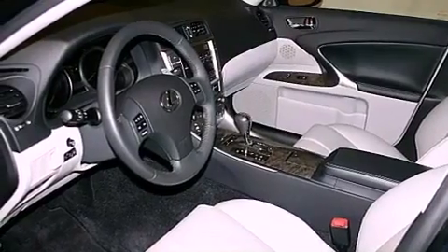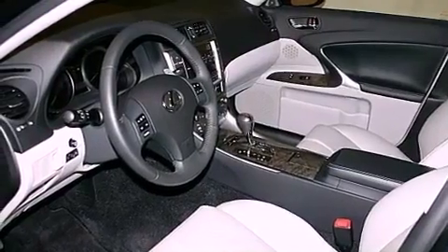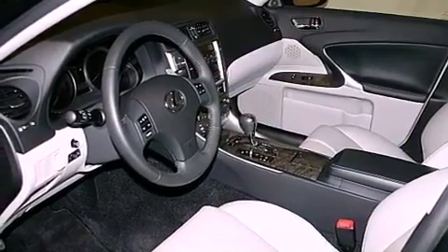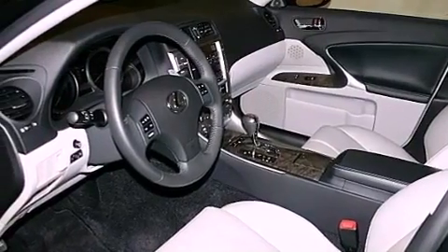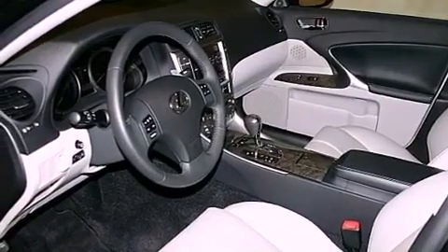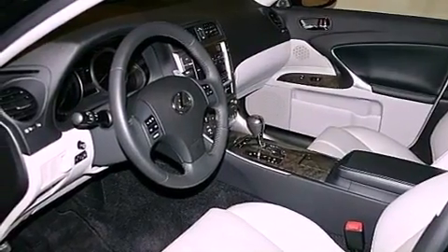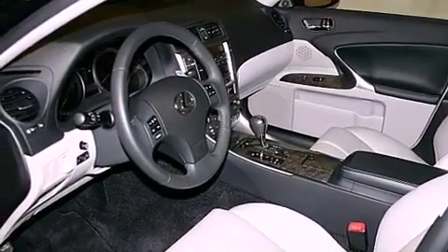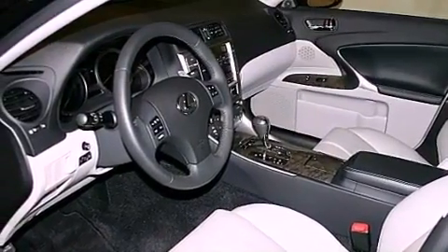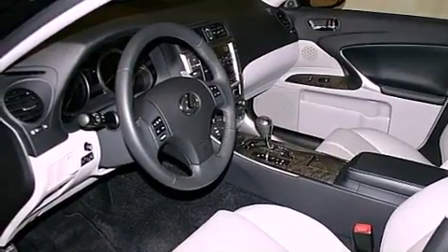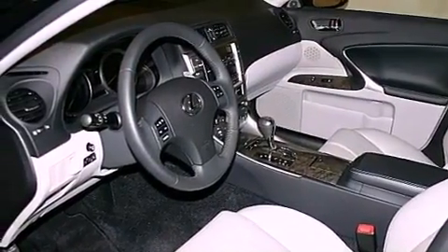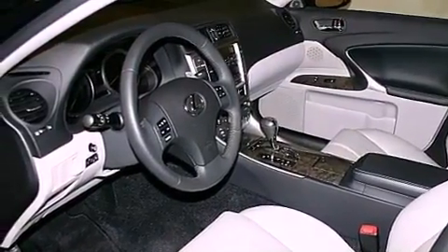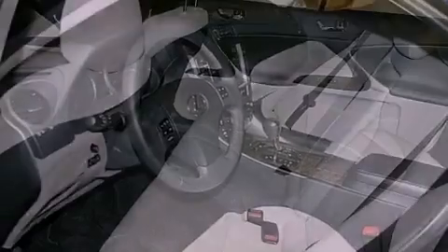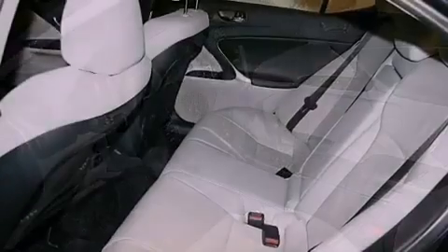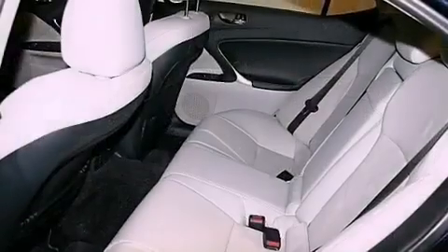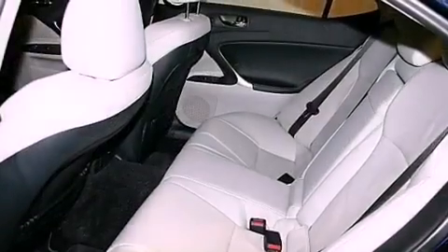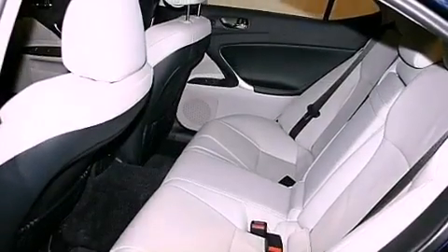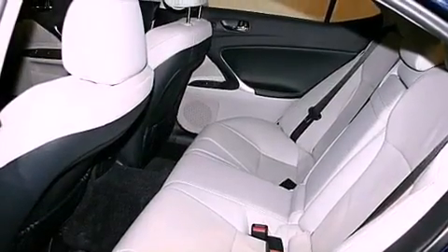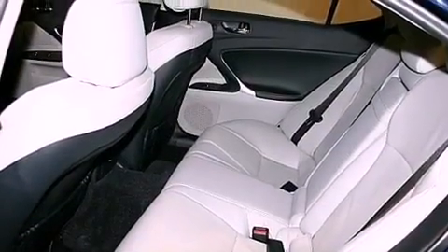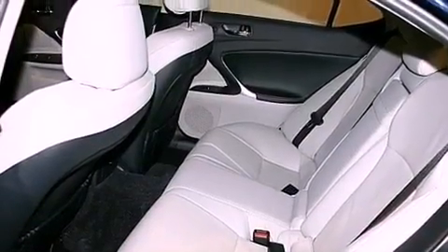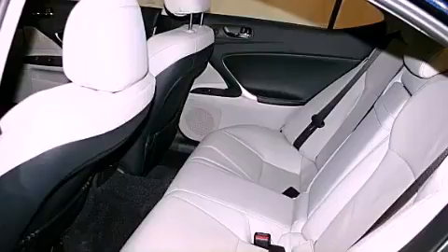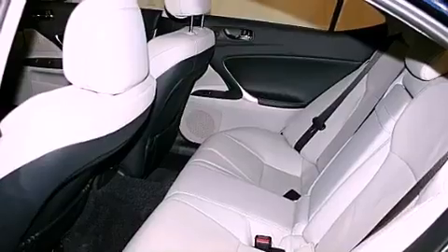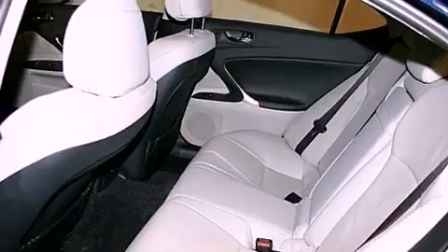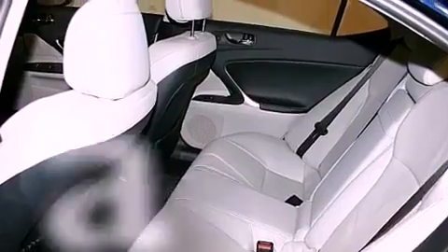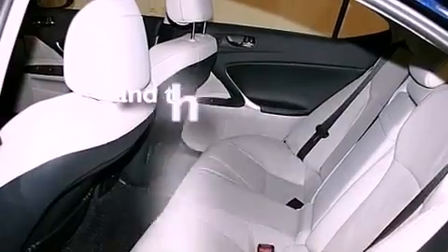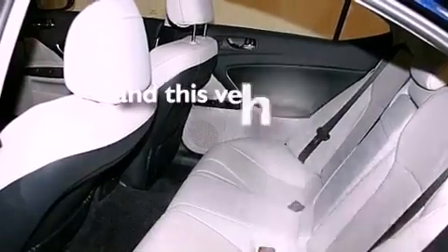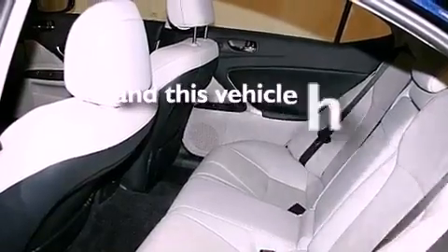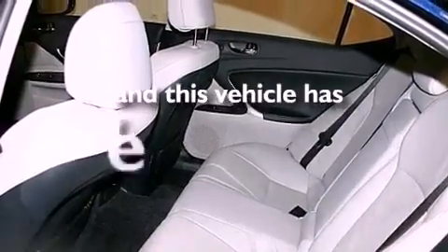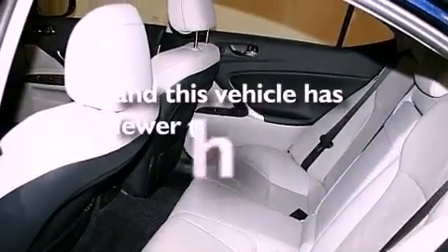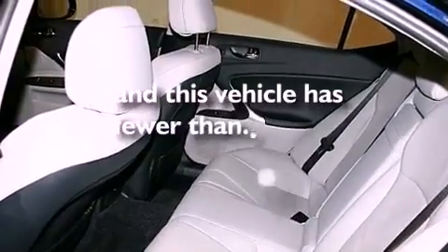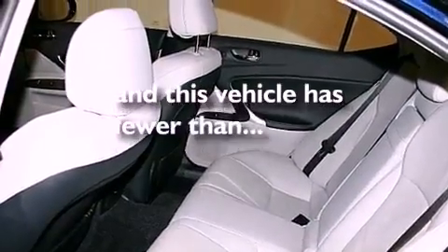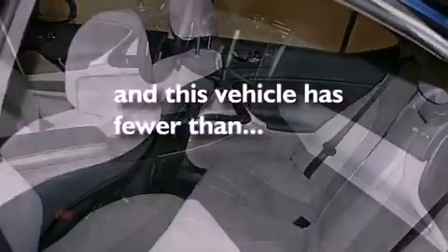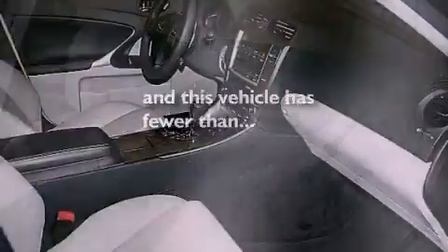Additional features include aluminum wheels, automatic collision notification, a rear window defroster, and this vehicle has less than 19,000 miles.